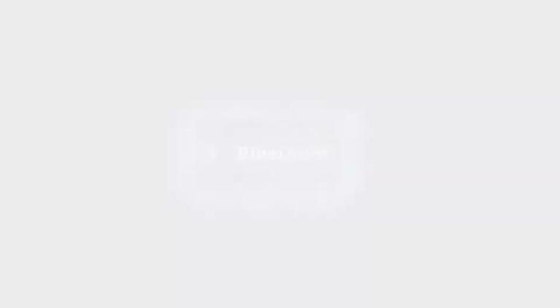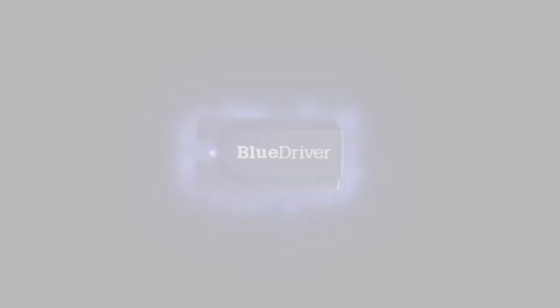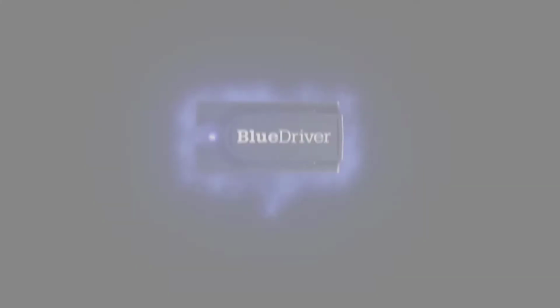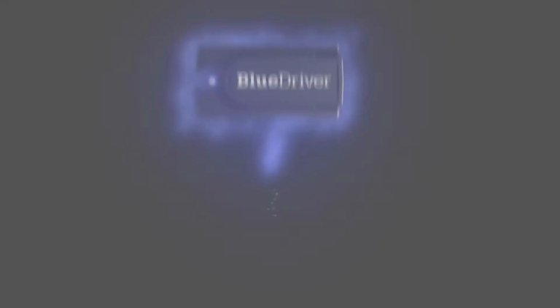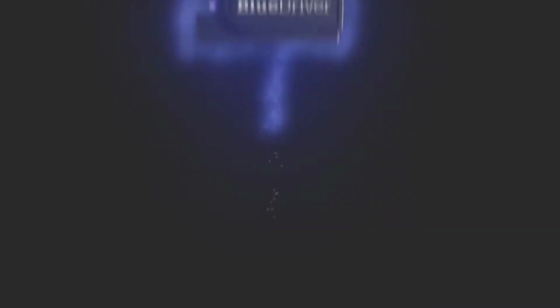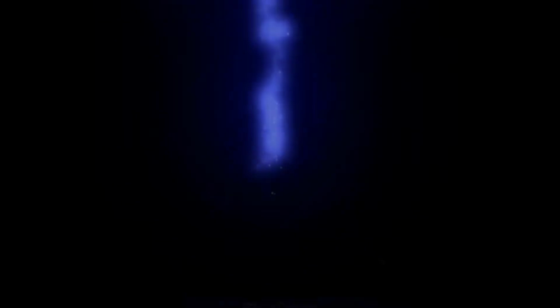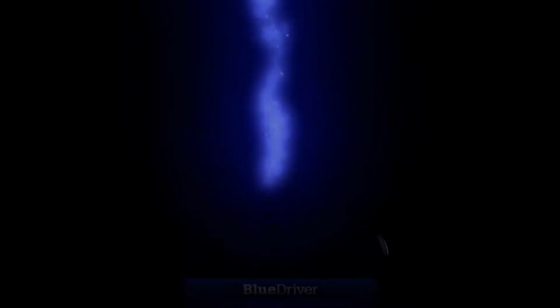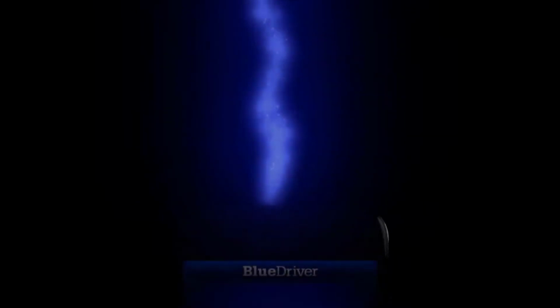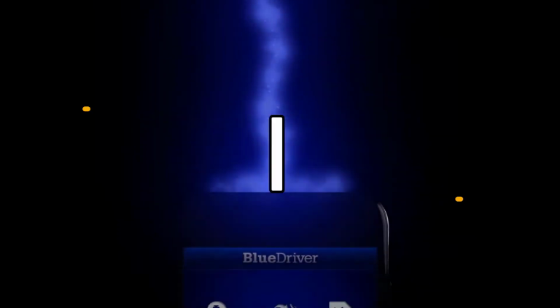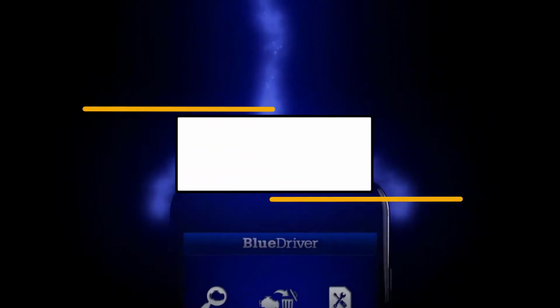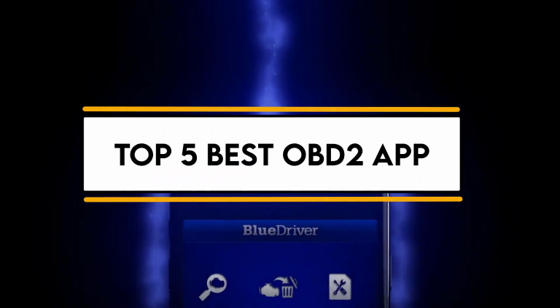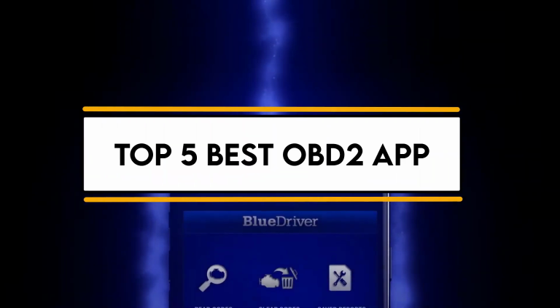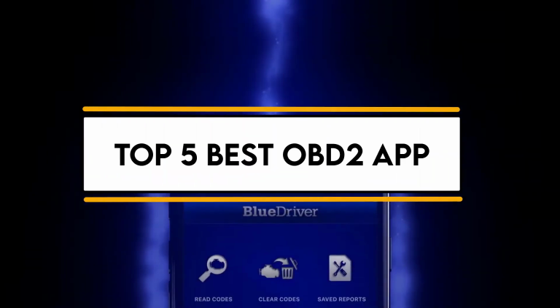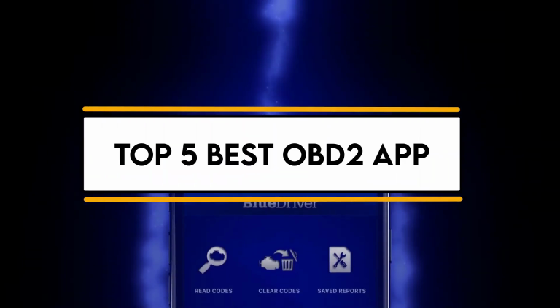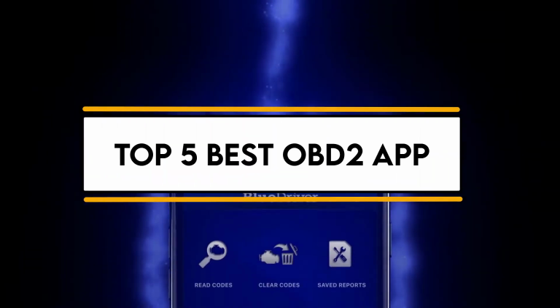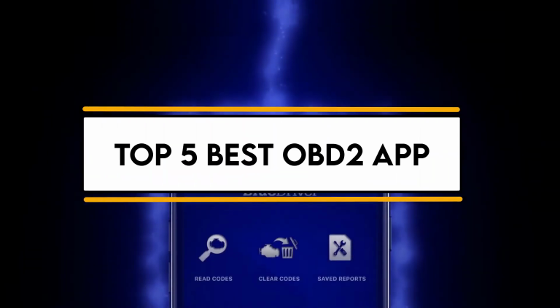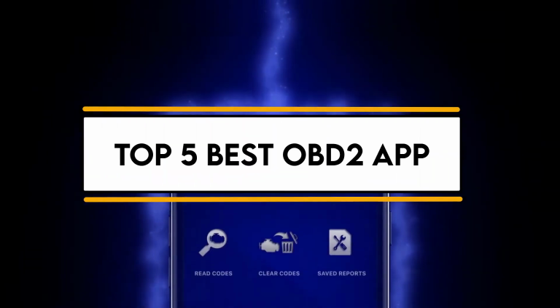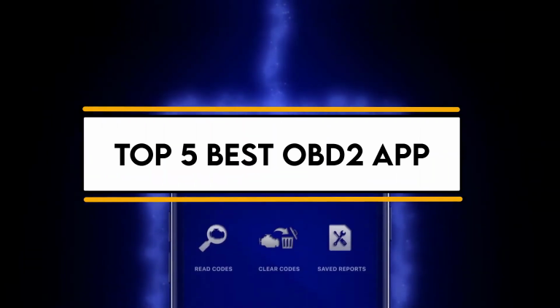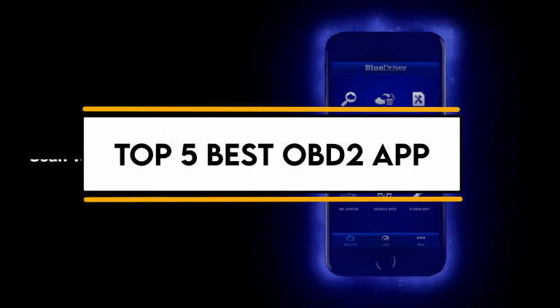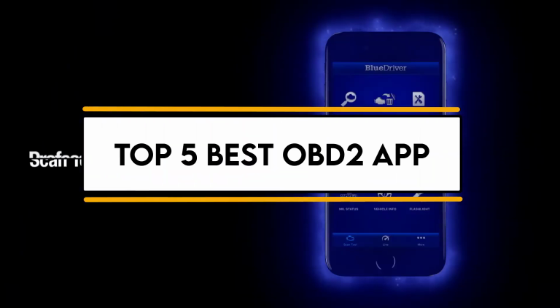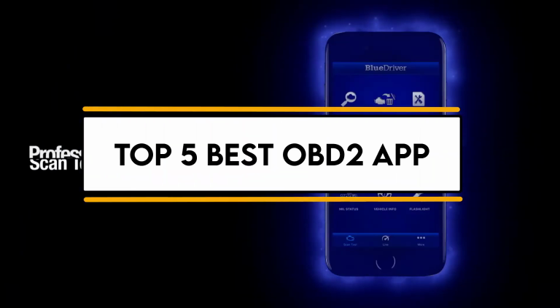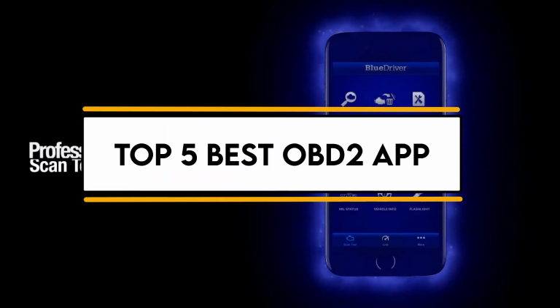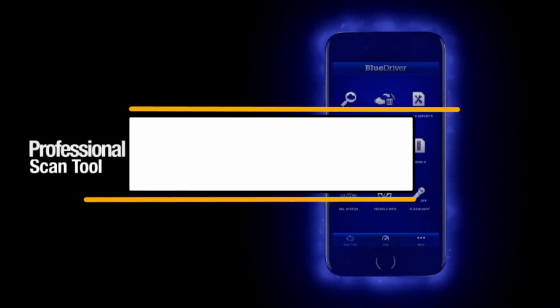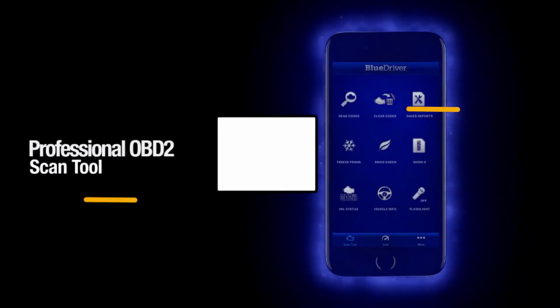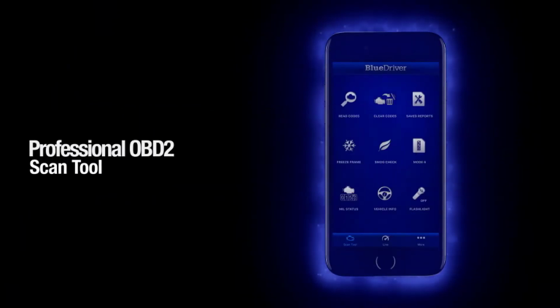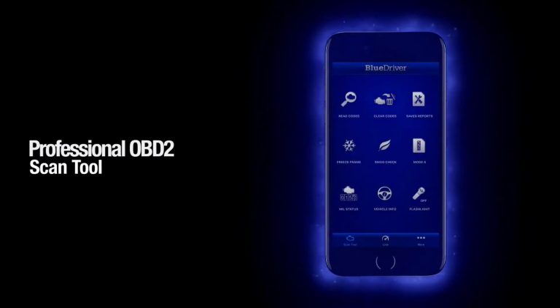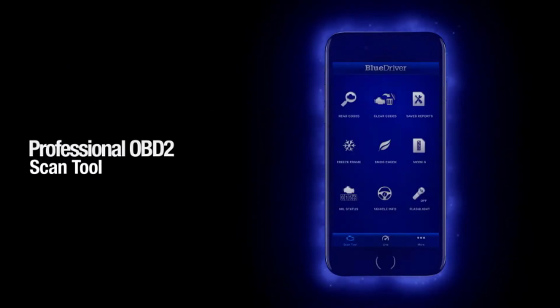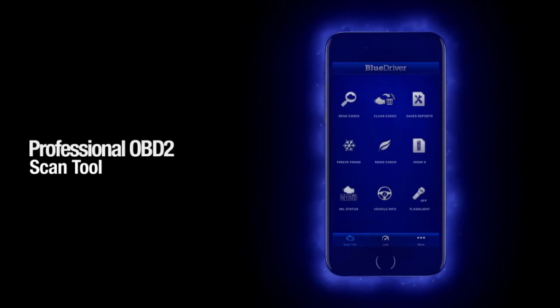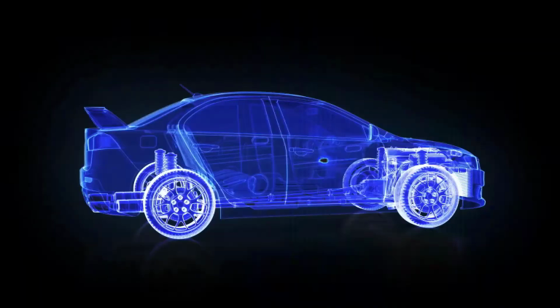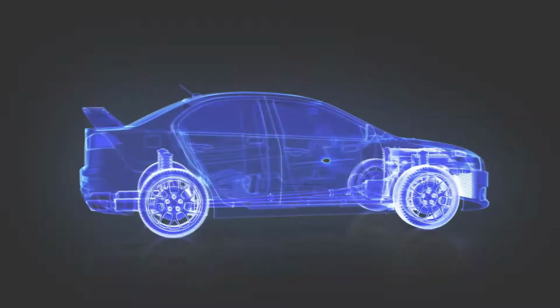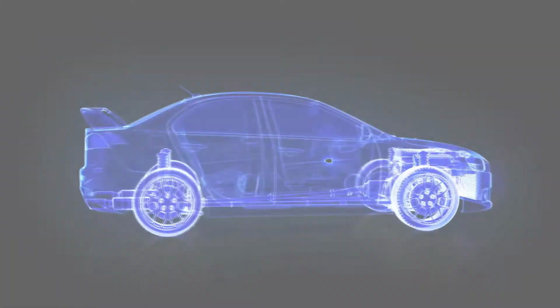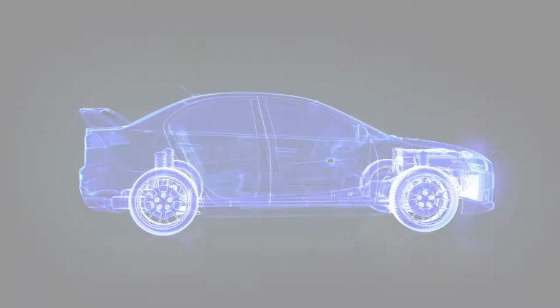In this video, we will discuss the top 5 best OBD2 apps. So let's get started.